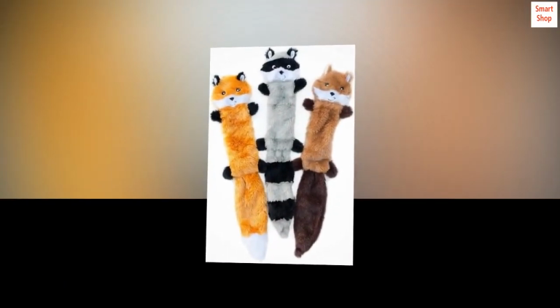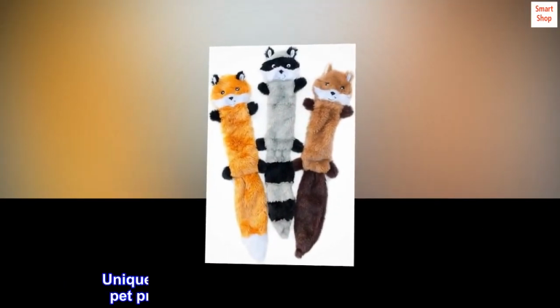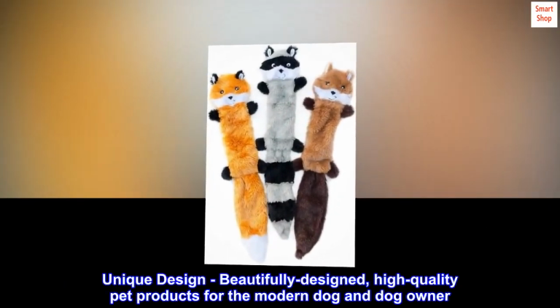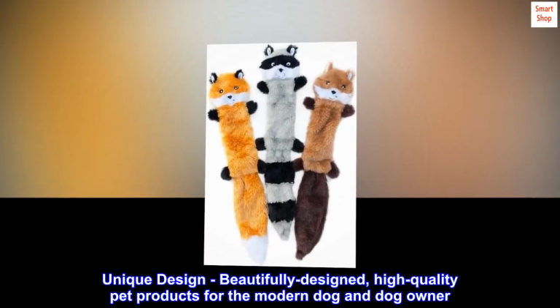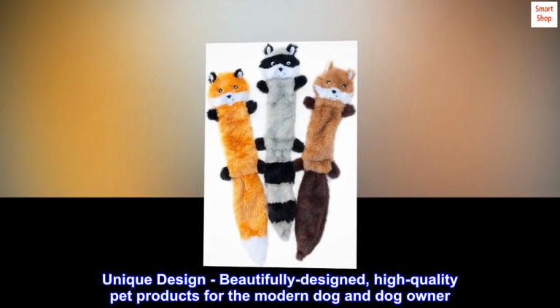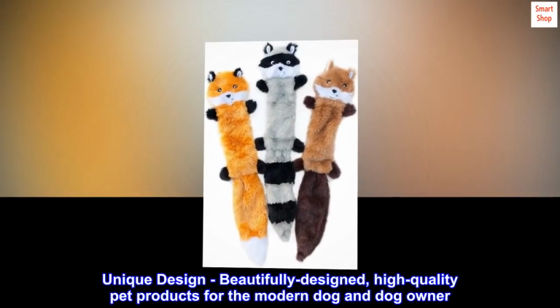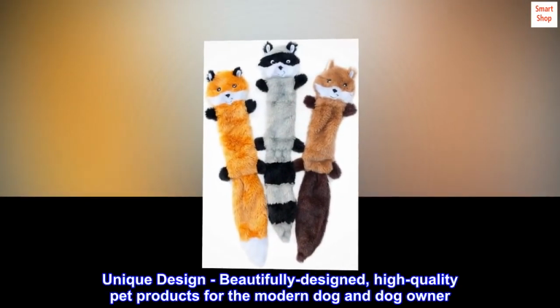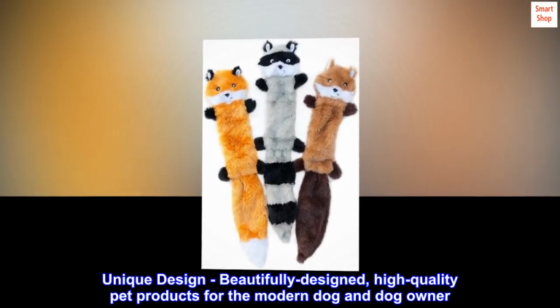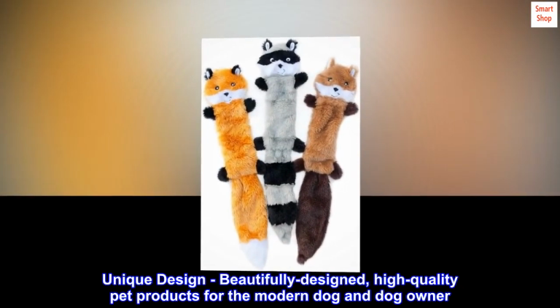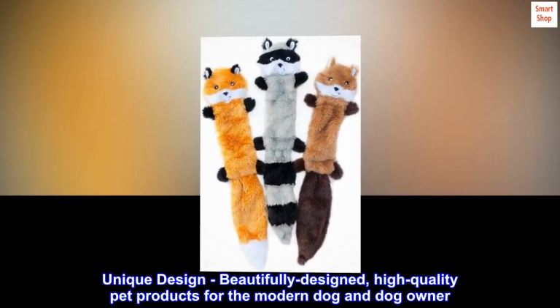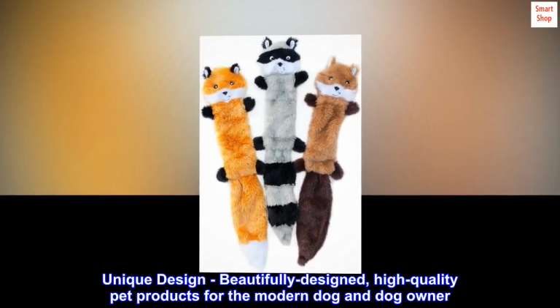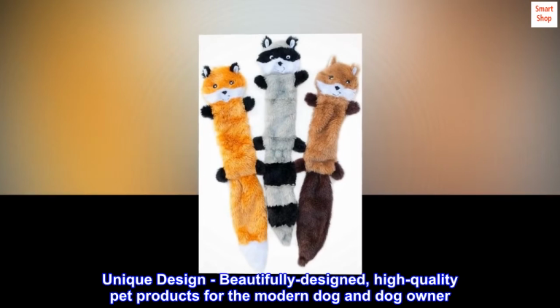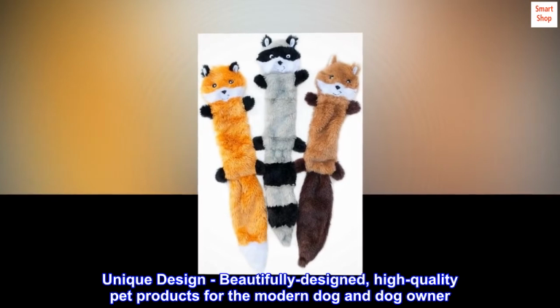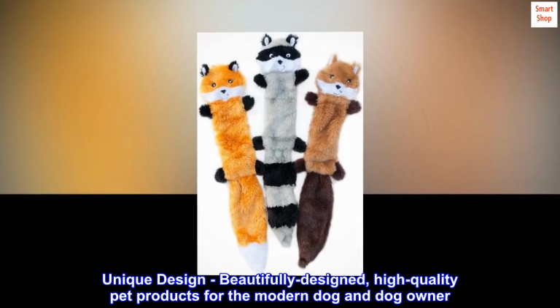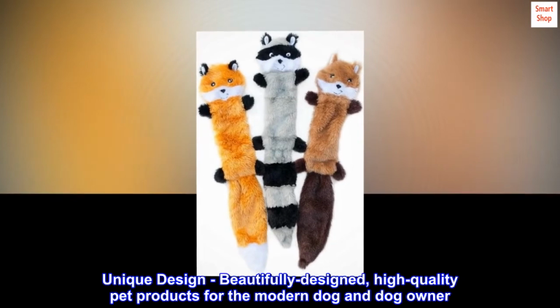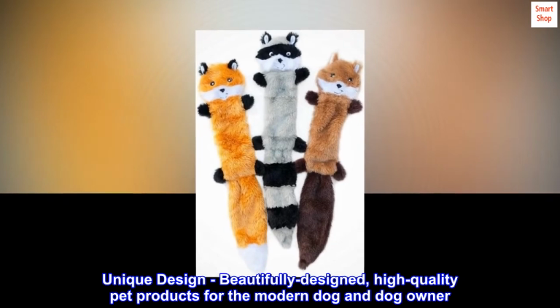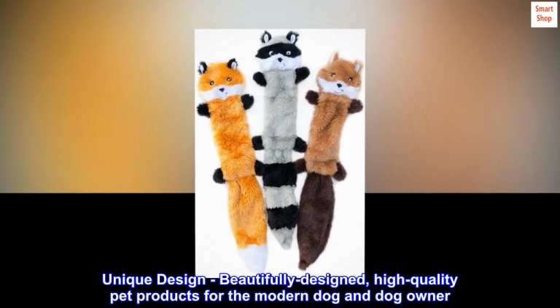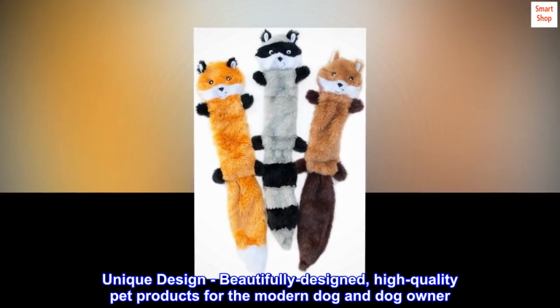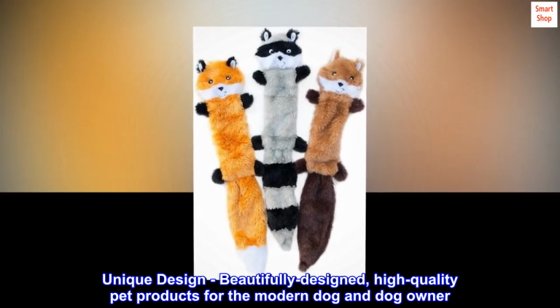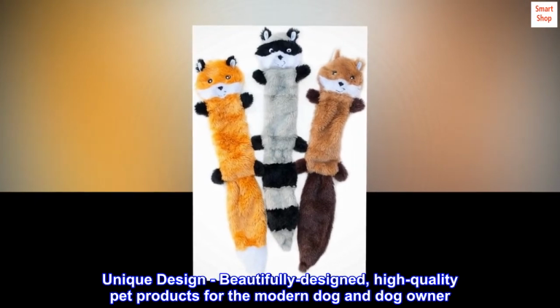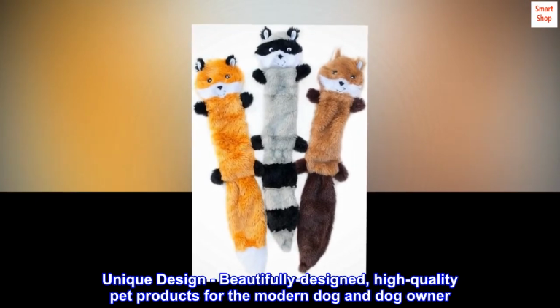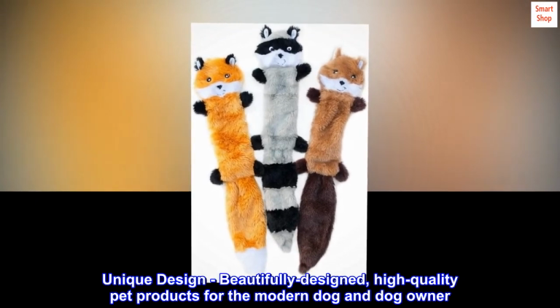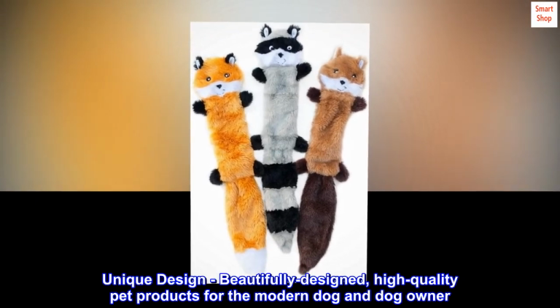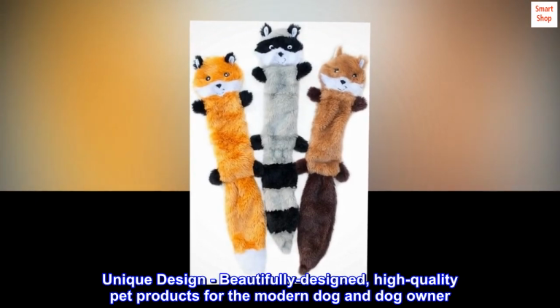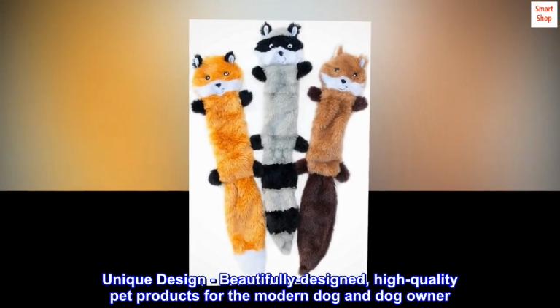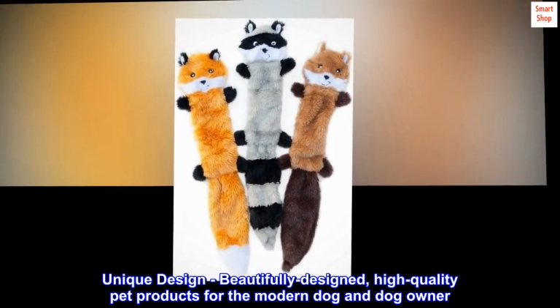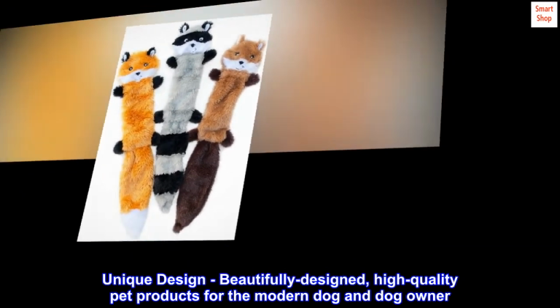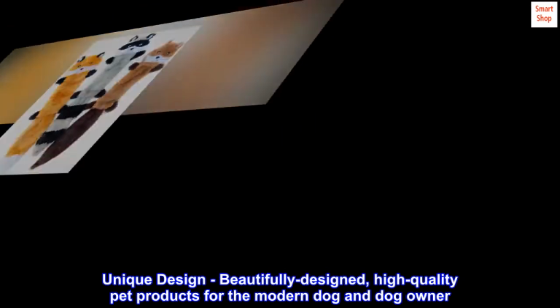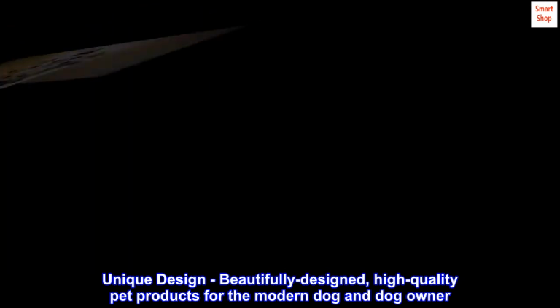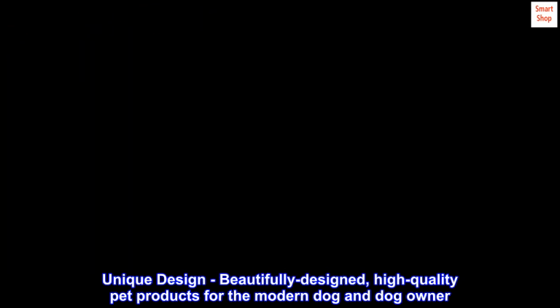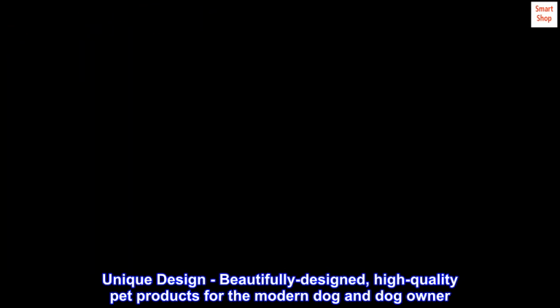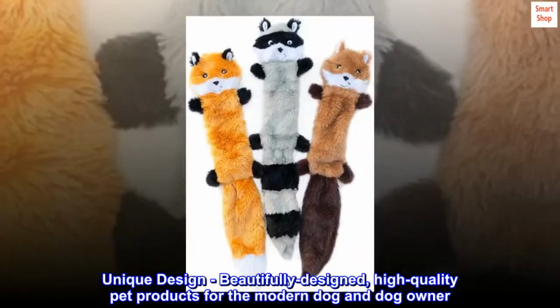Unique design — beautifully designed, high-quality pet products for the modern dog and dog owner.